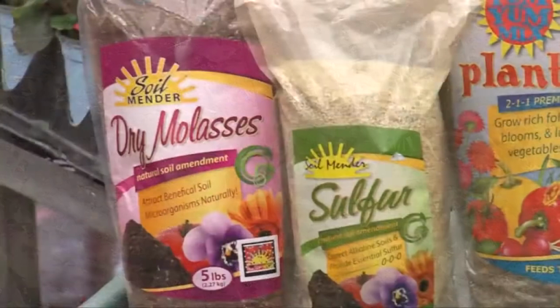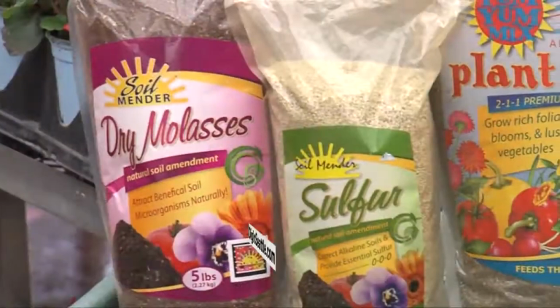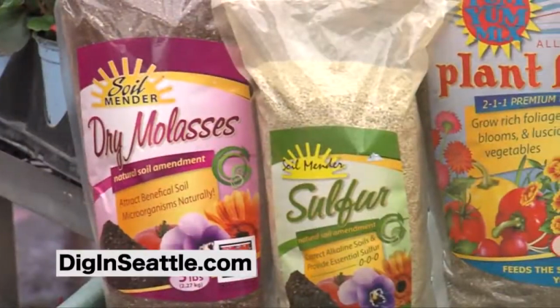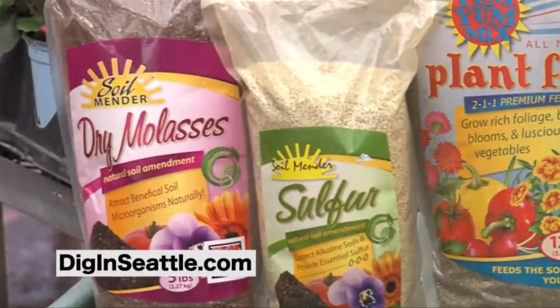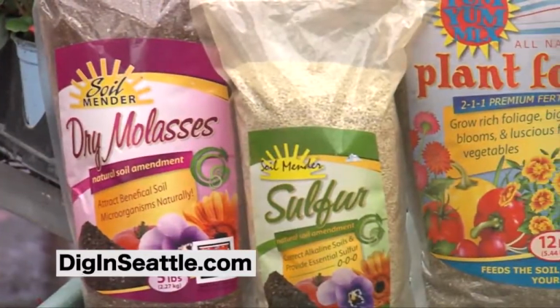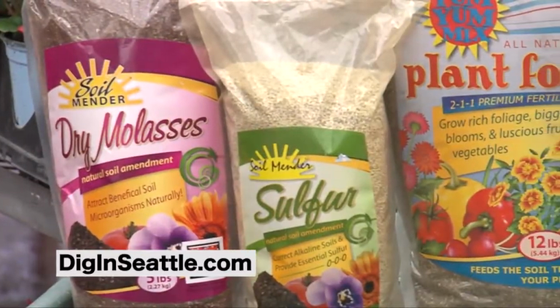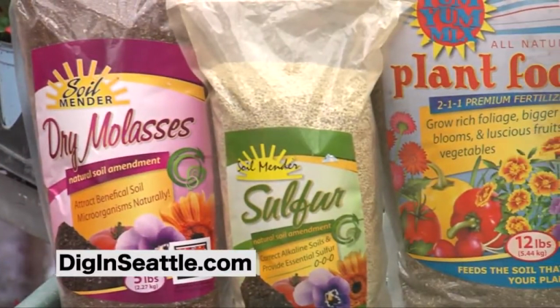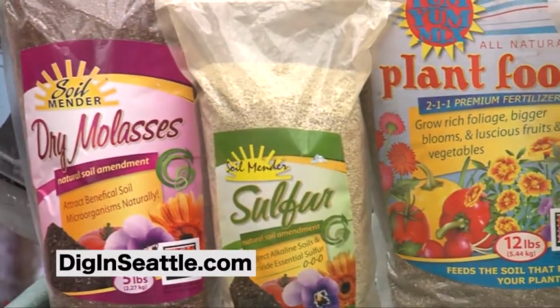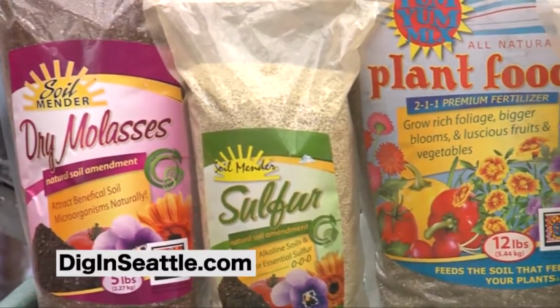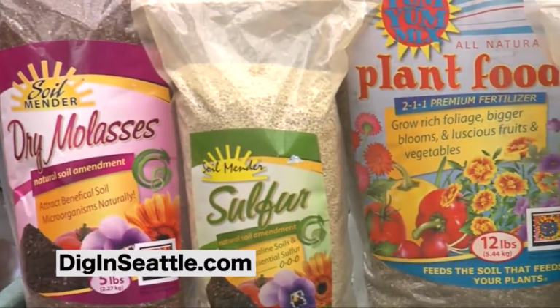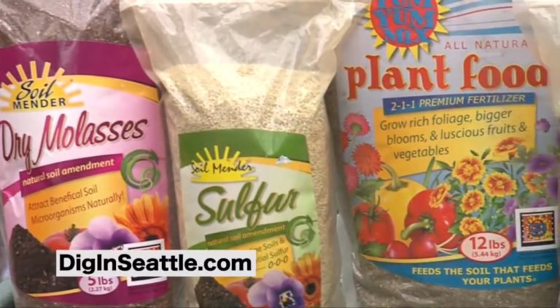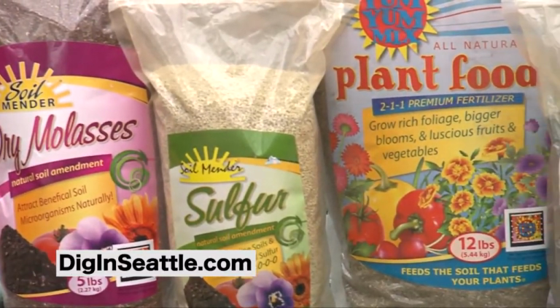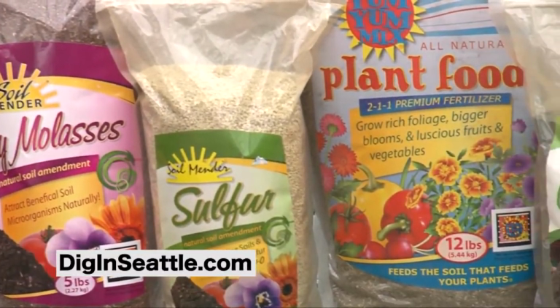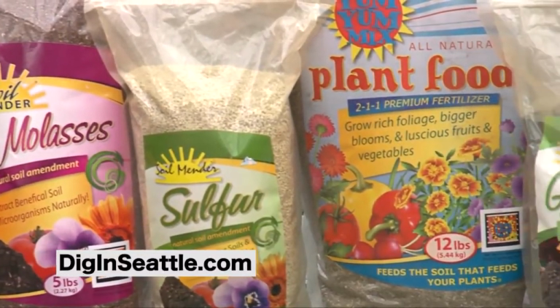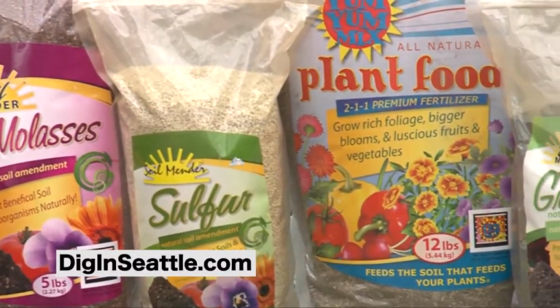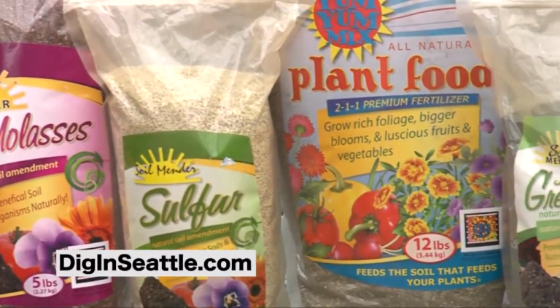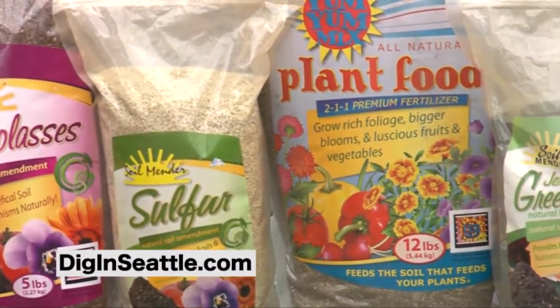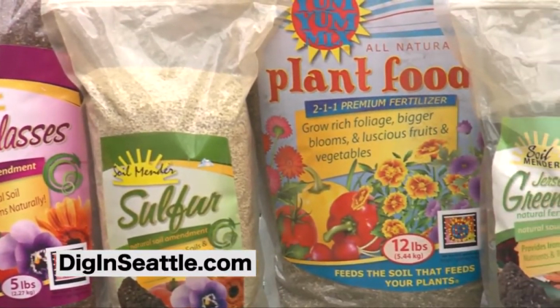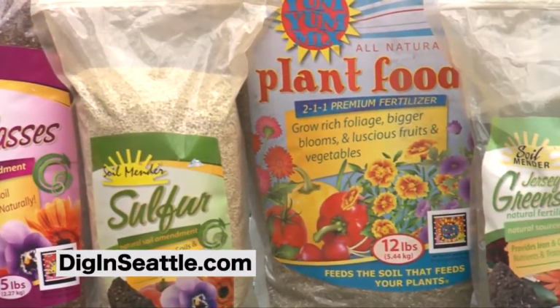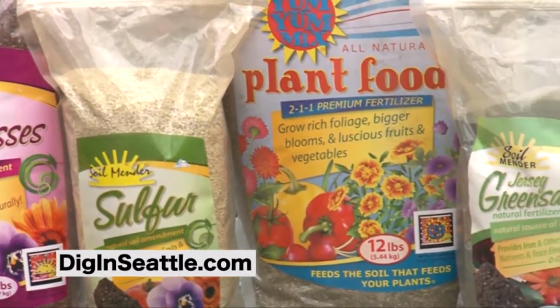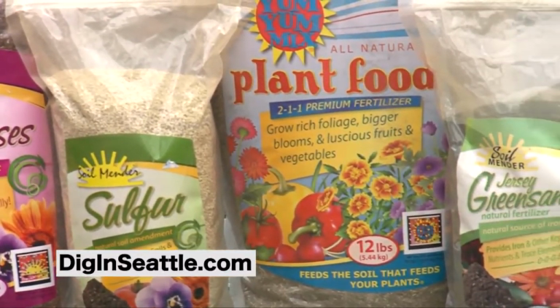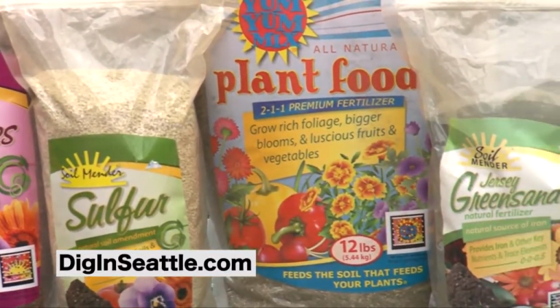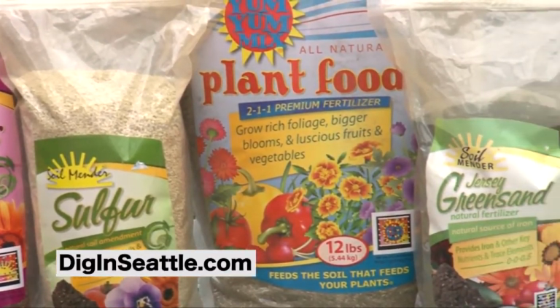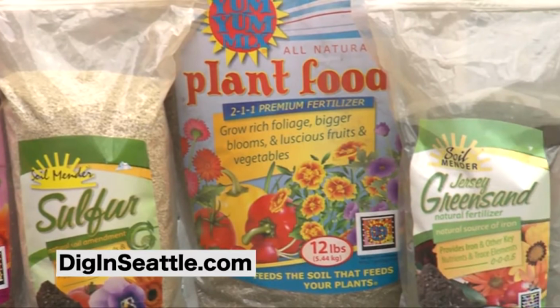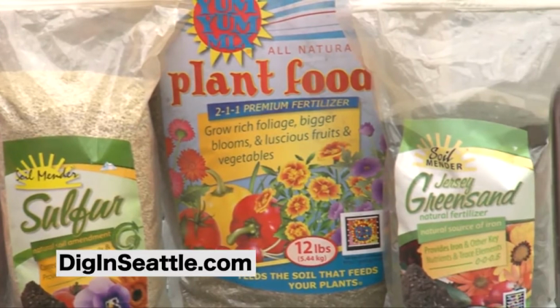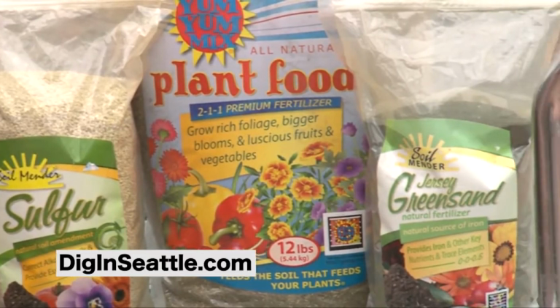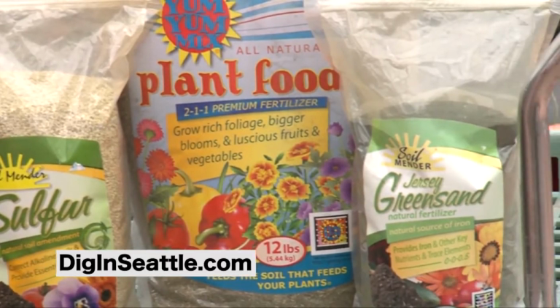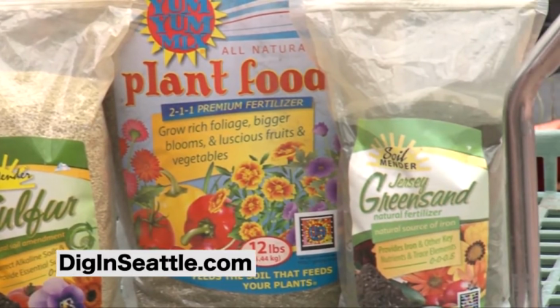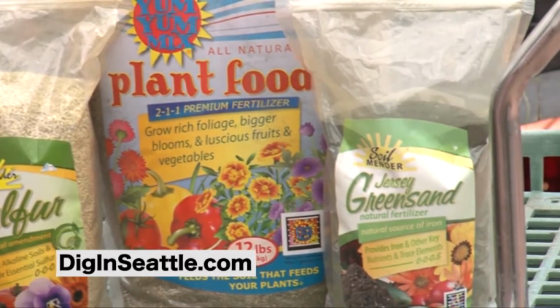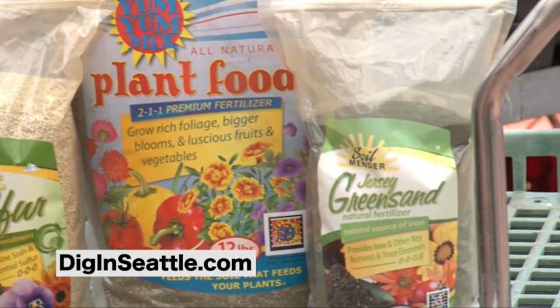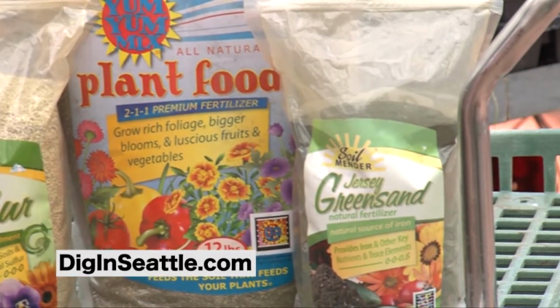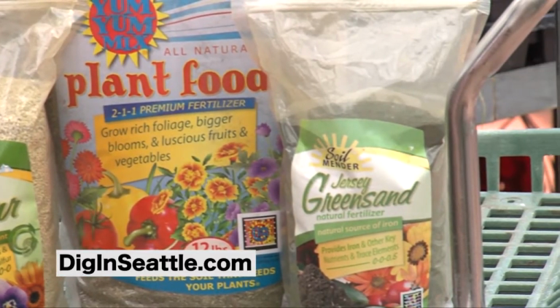For all of these products, go to our website to check out more information on these products available to you at your local independent garden center.